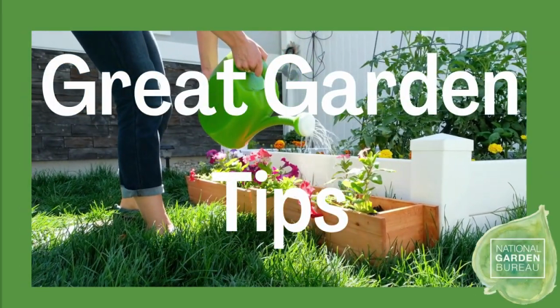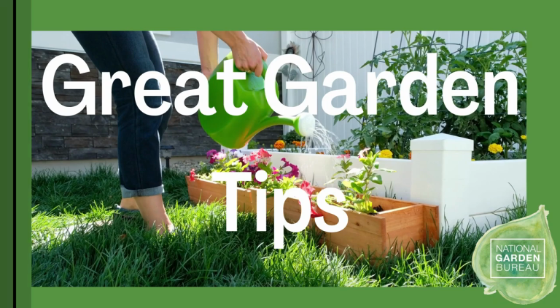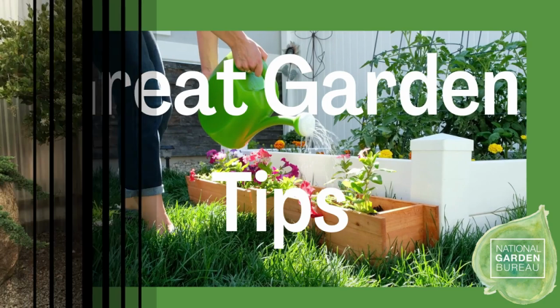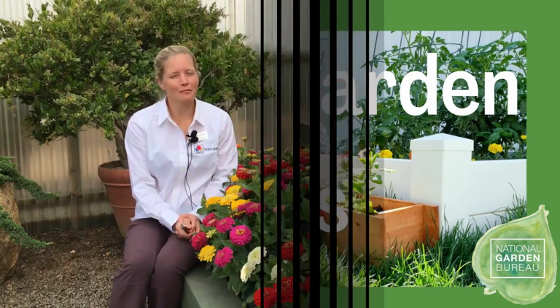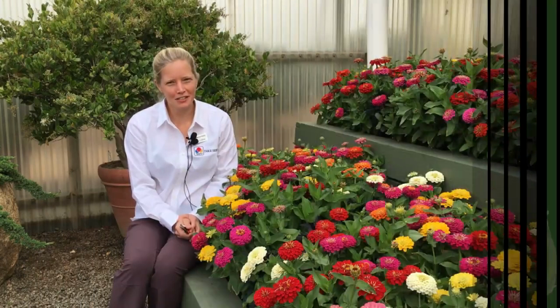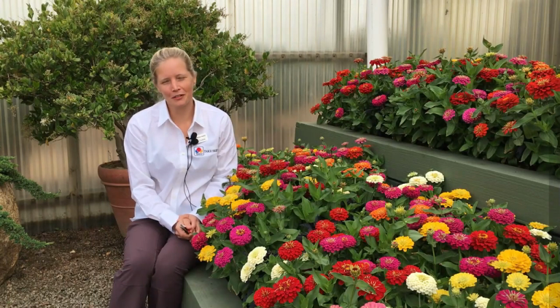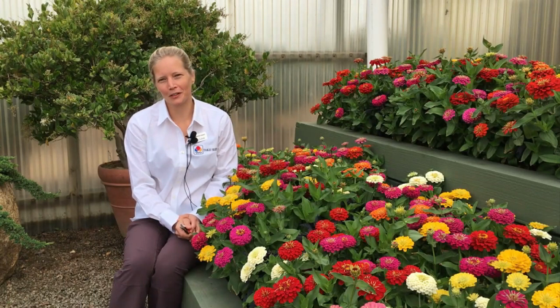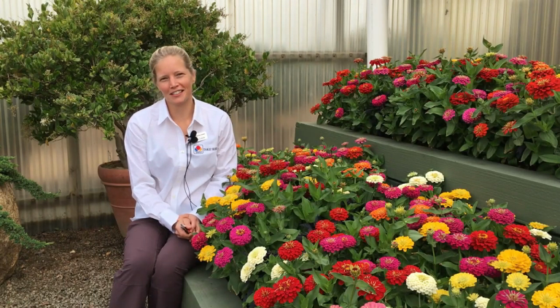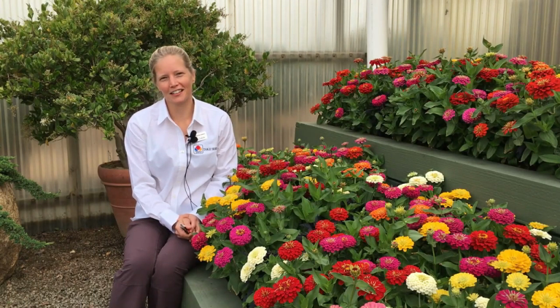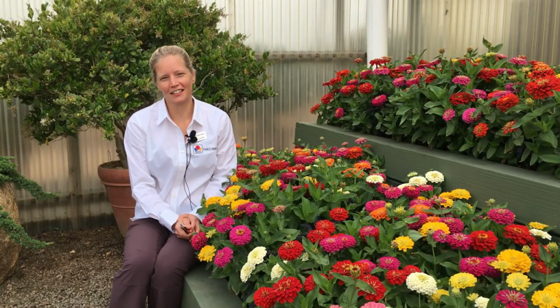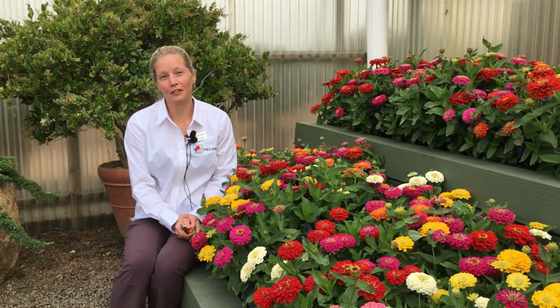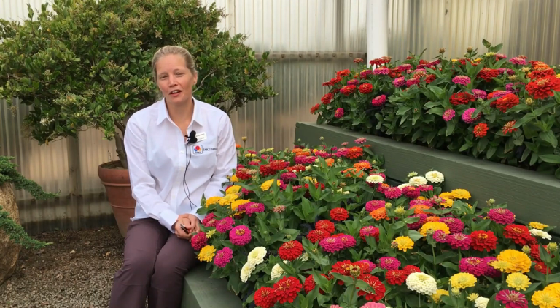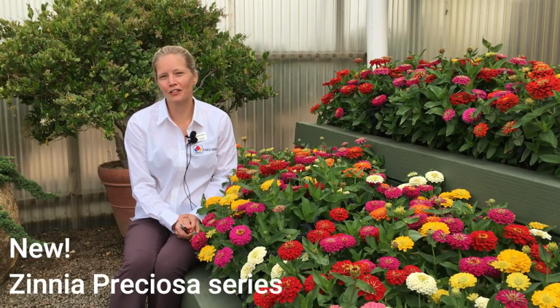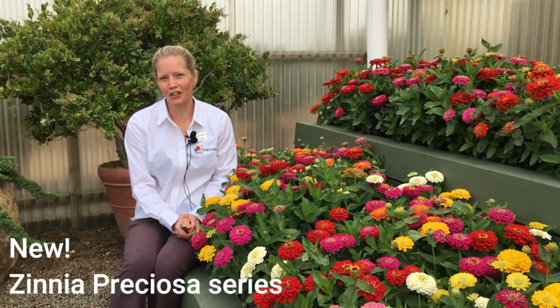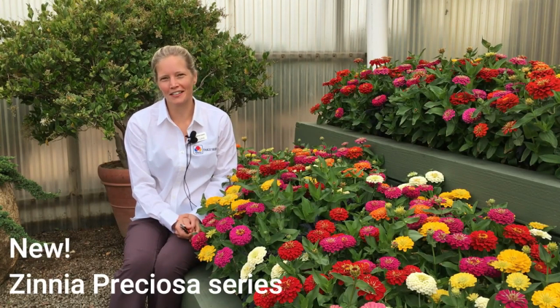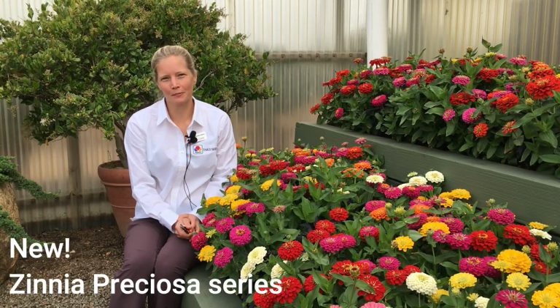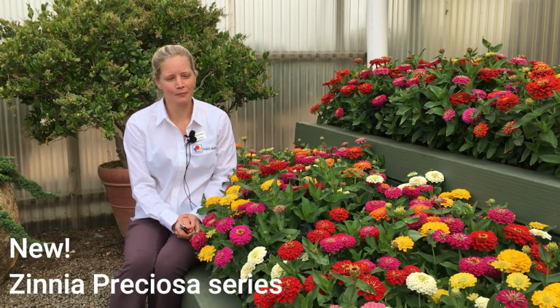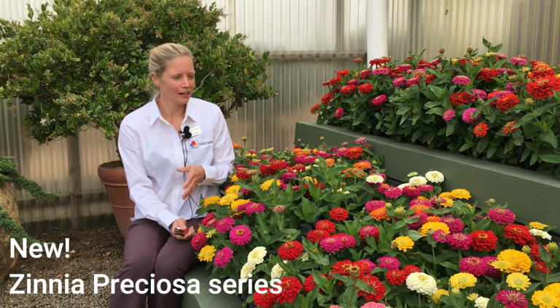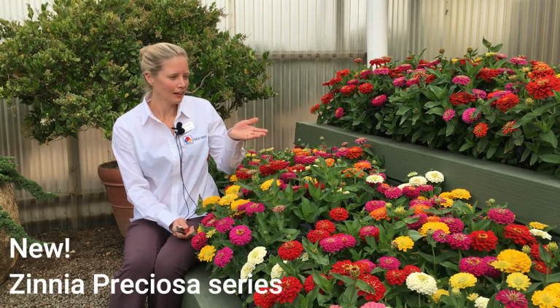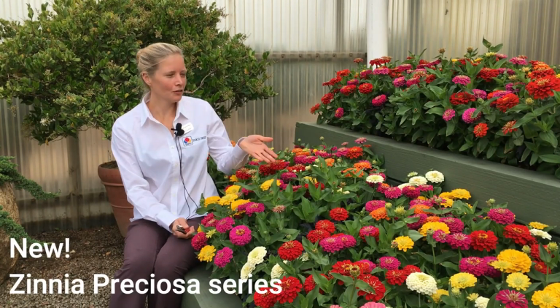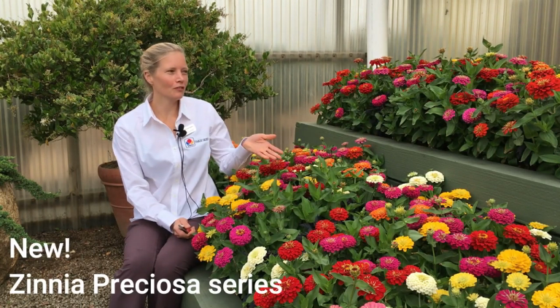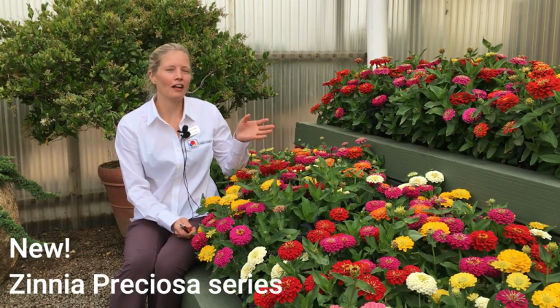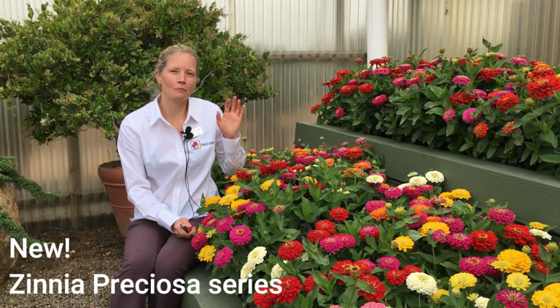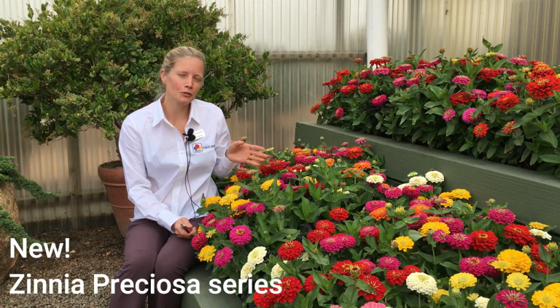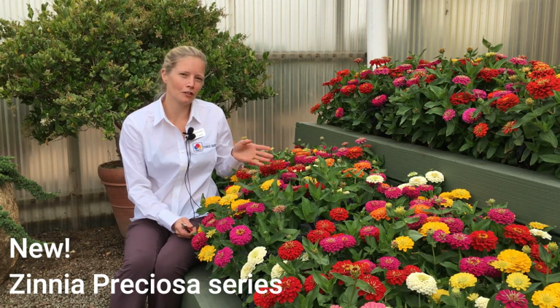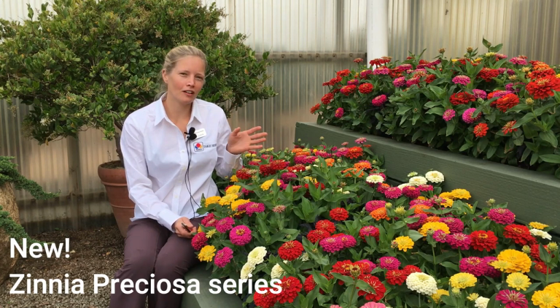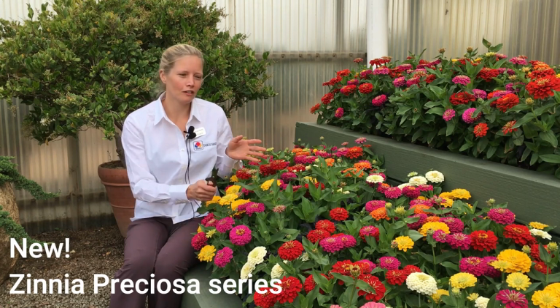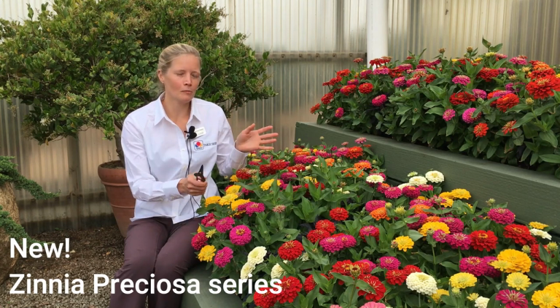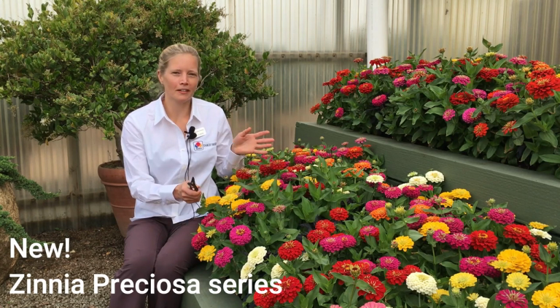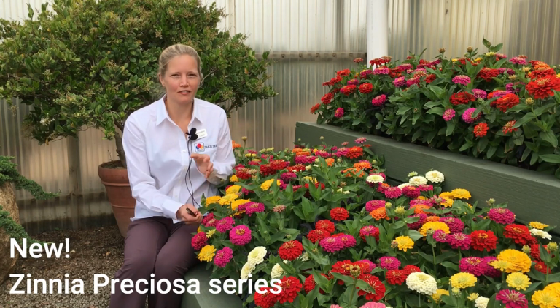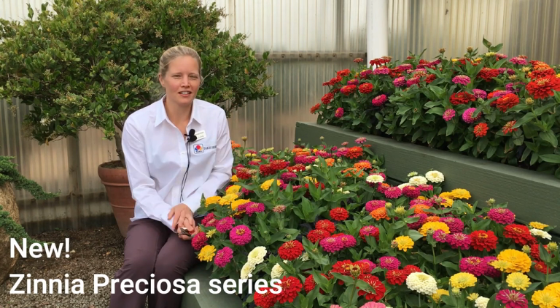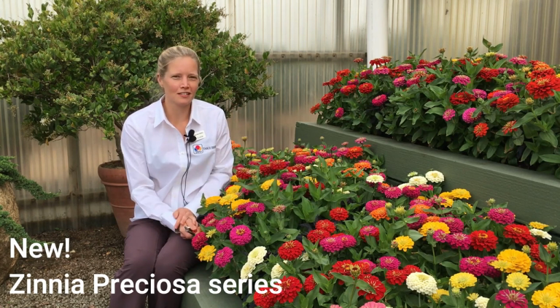Hi, I'm Jessica with American Talkie with another gardening tip. Here we've got a beautiful, colorful bed of zinnias.